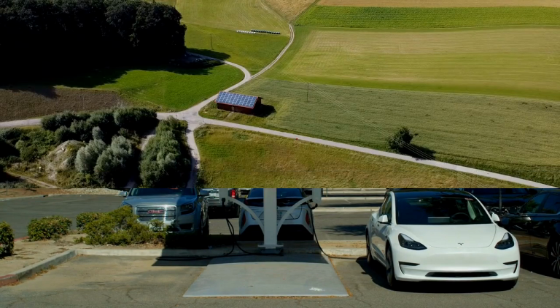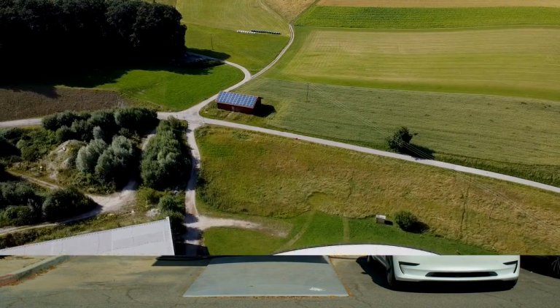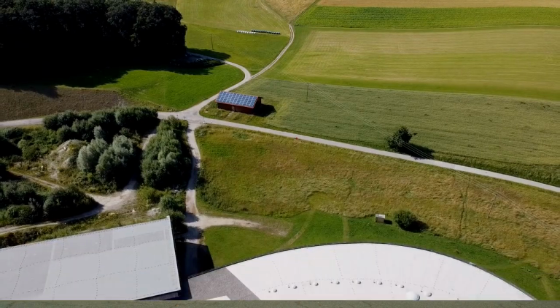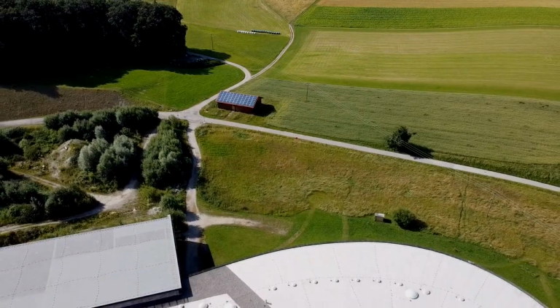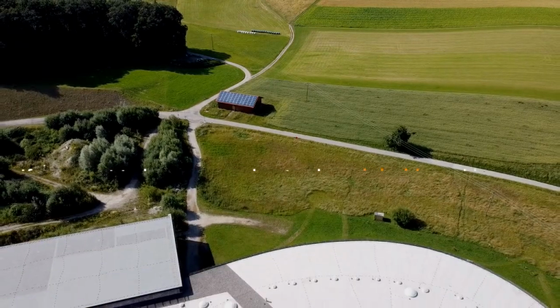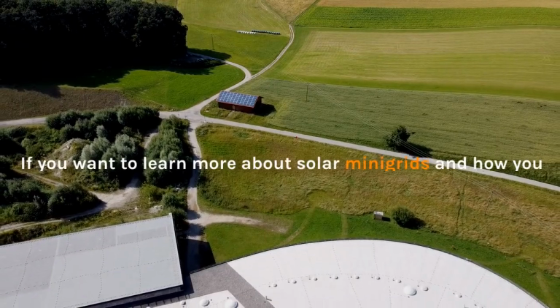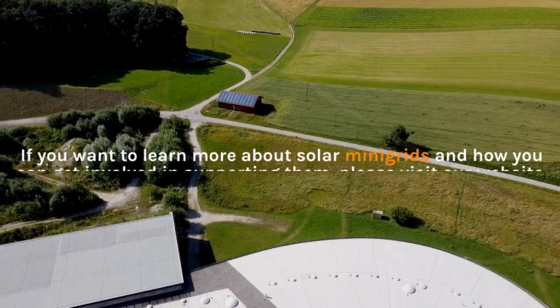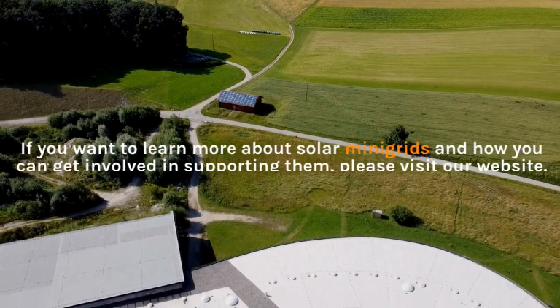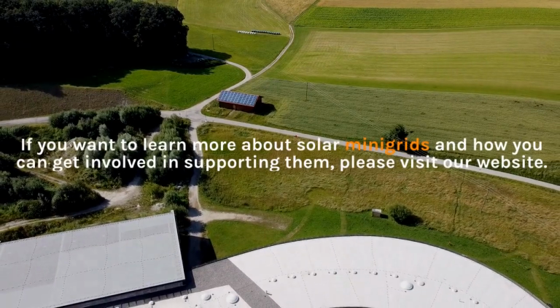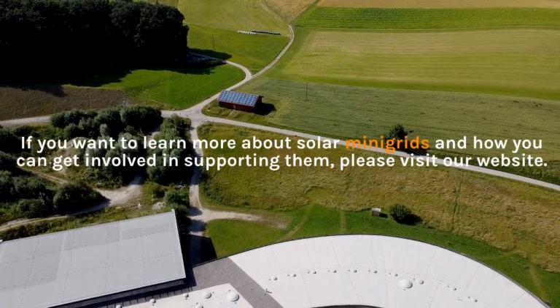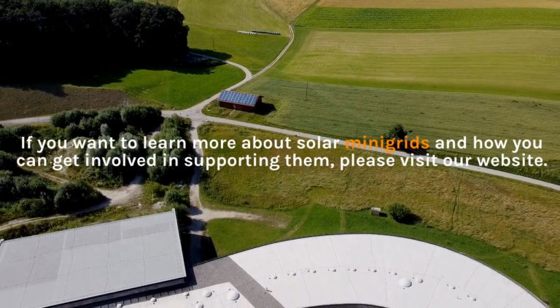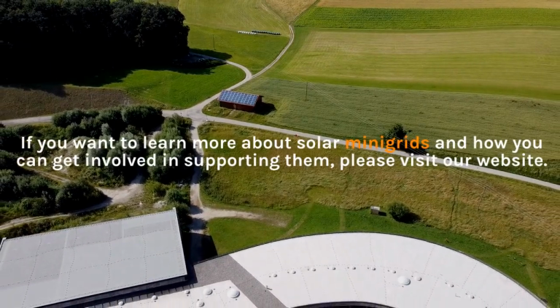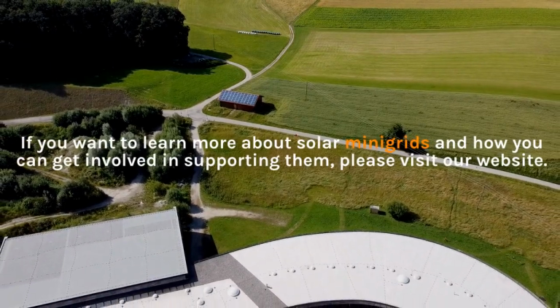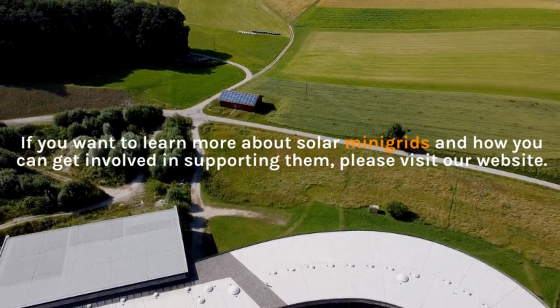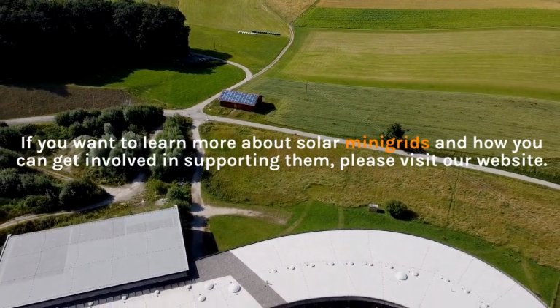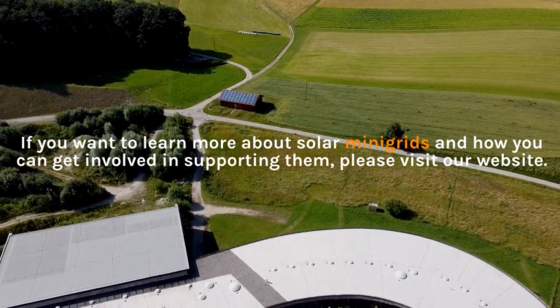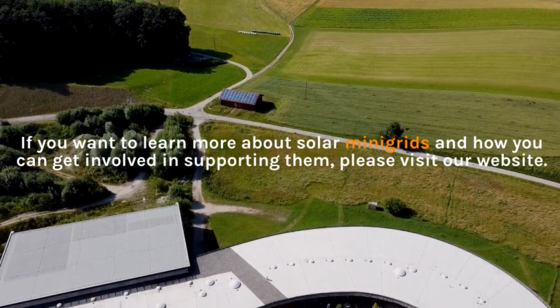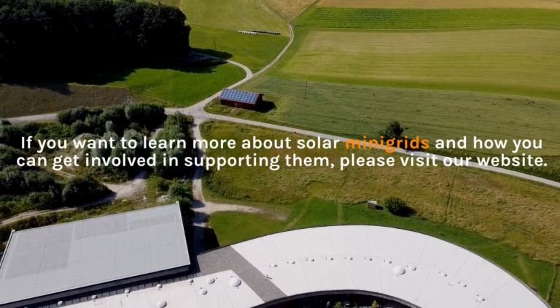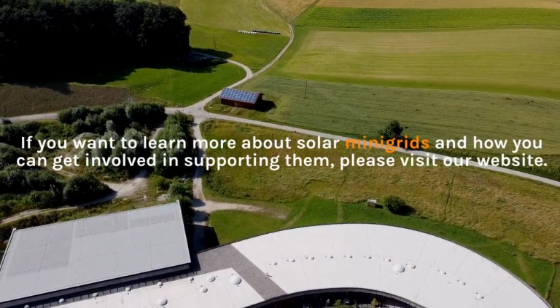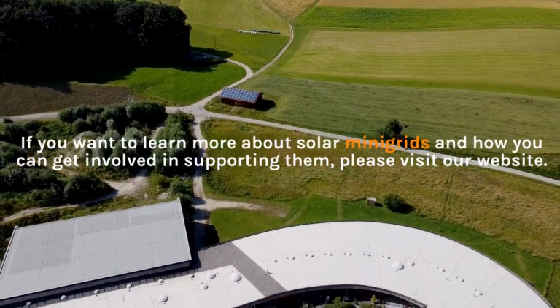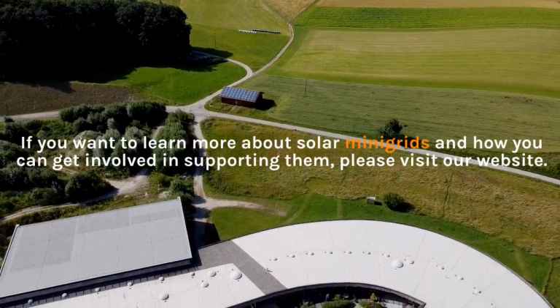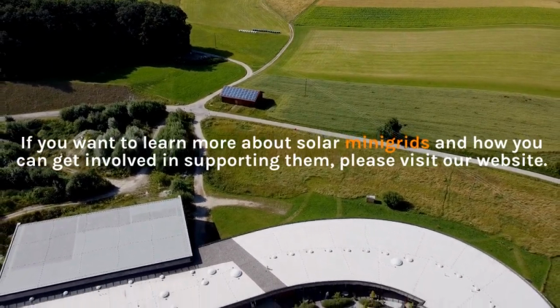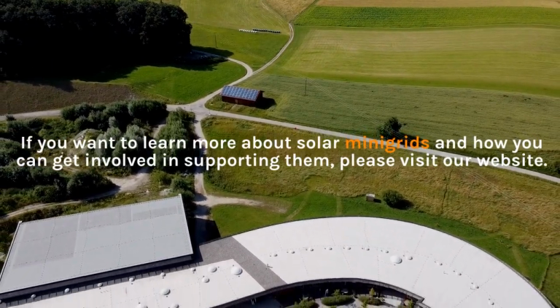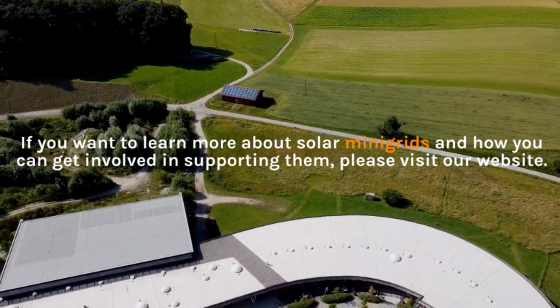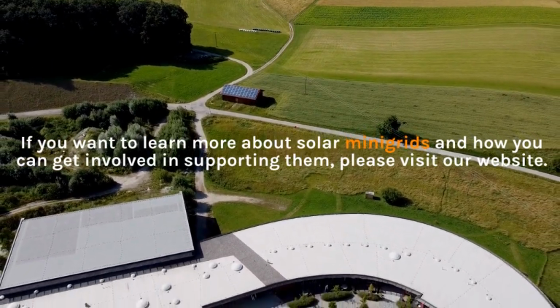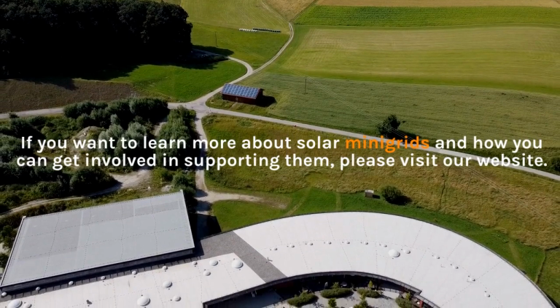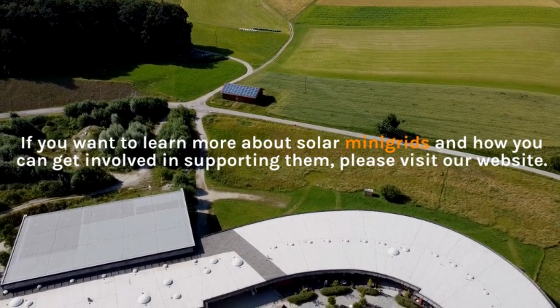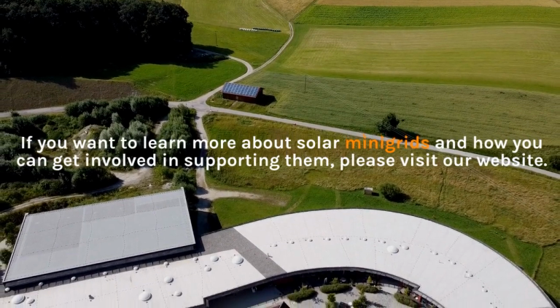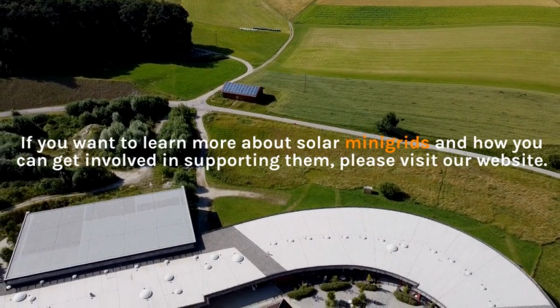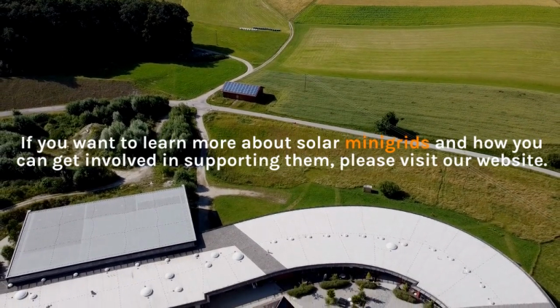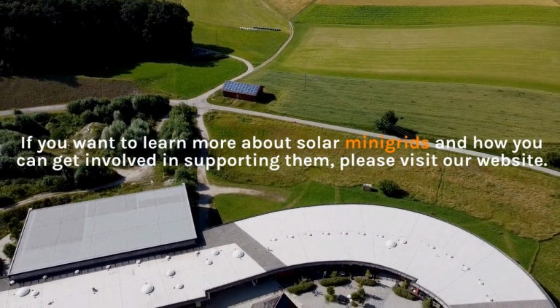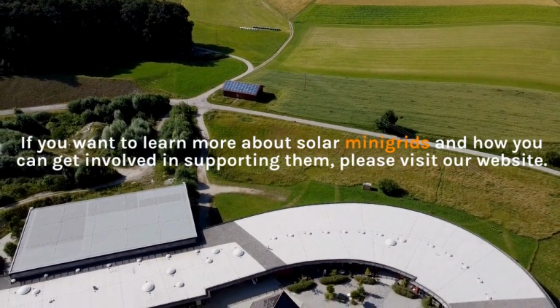If you want to learn more about solar mini-grids and how you can get involved in supporting them, please visit our website.